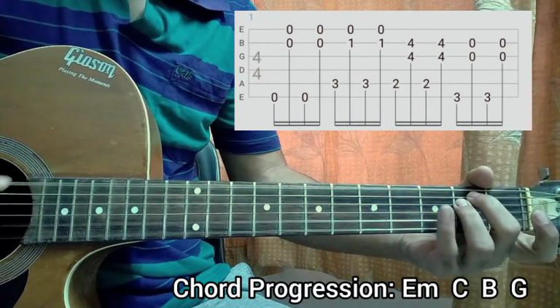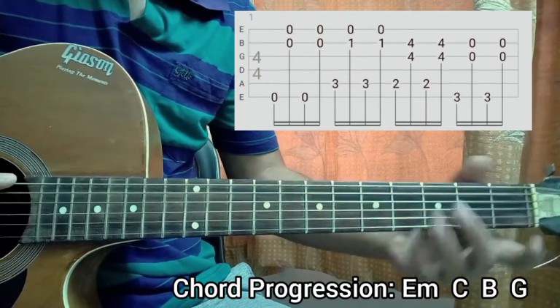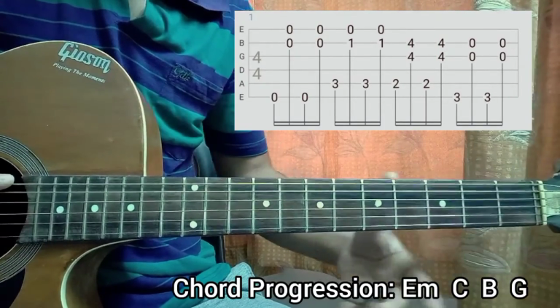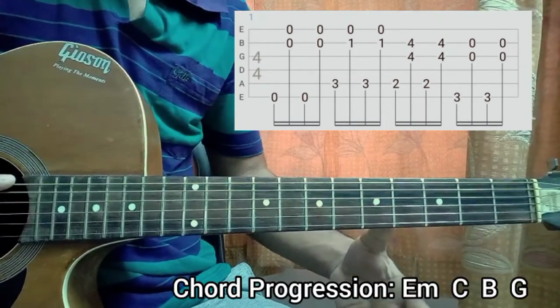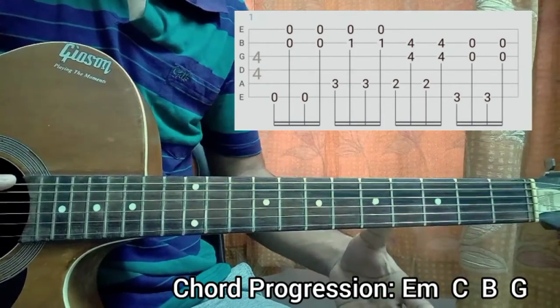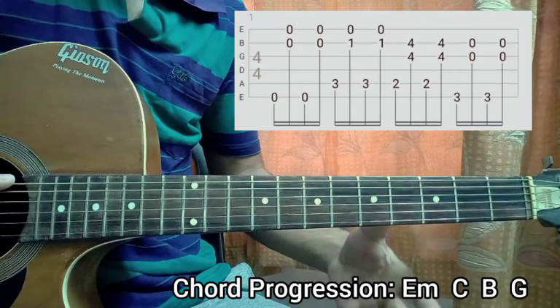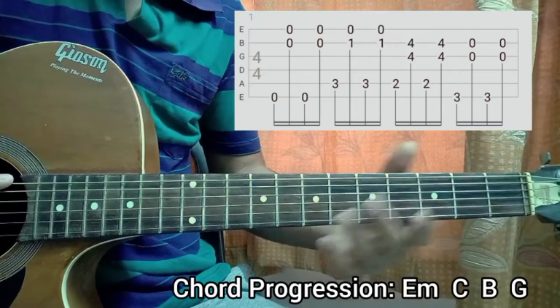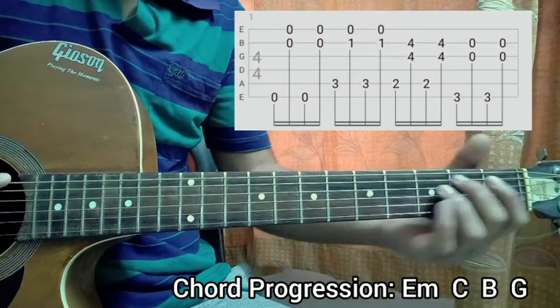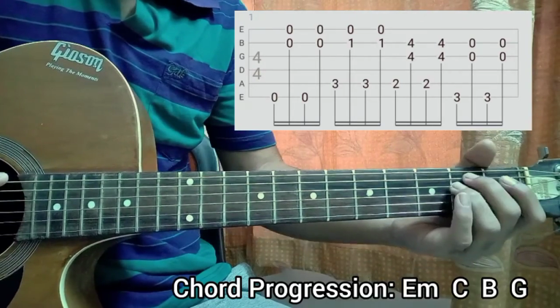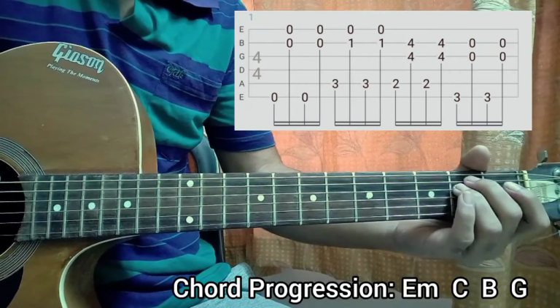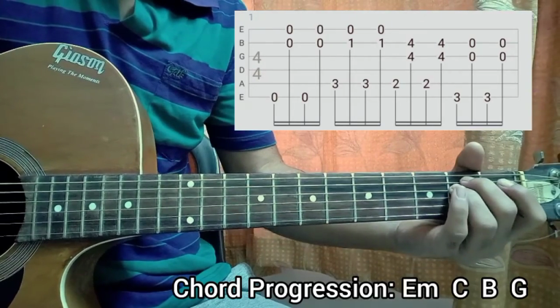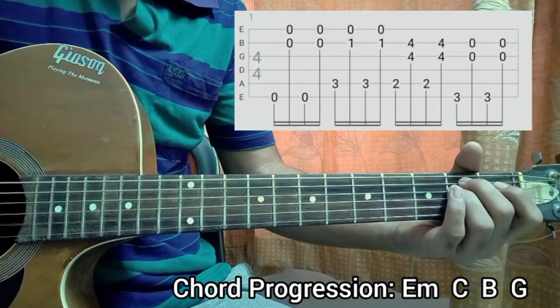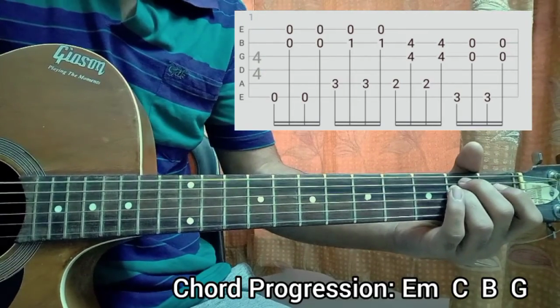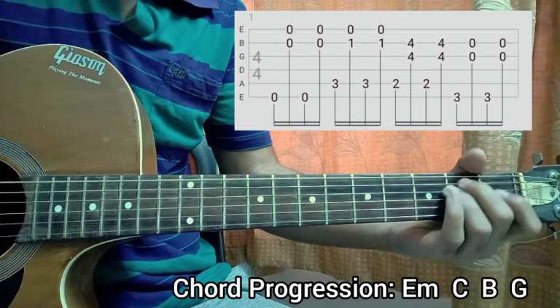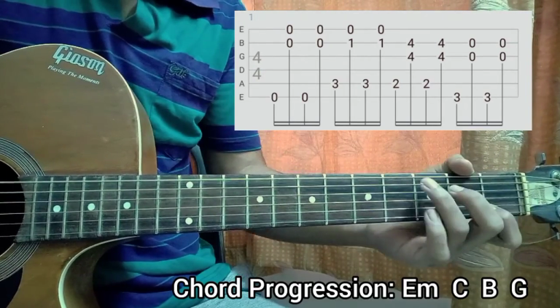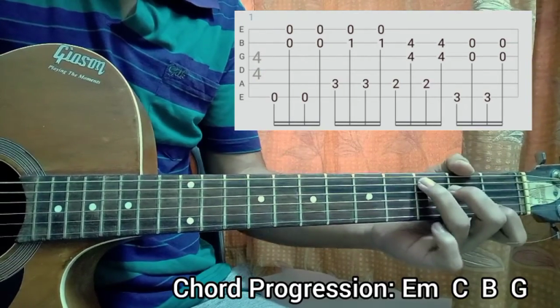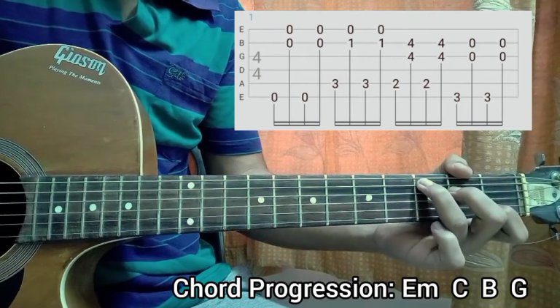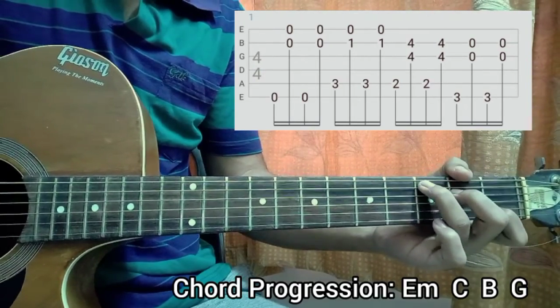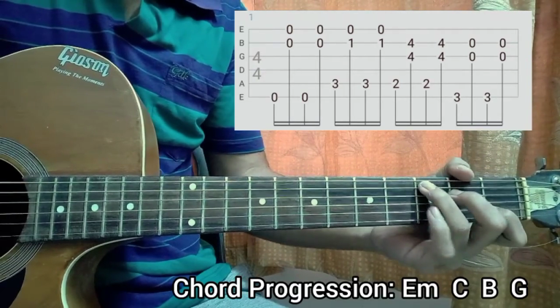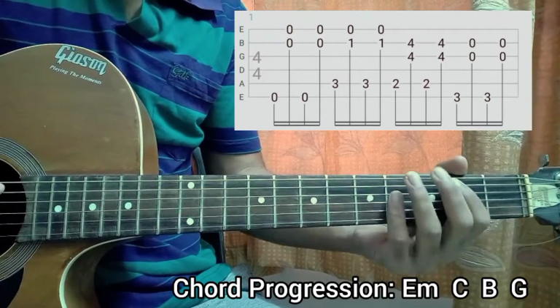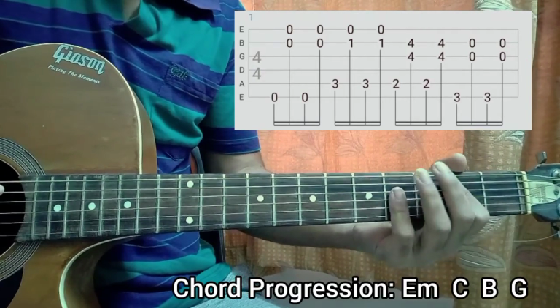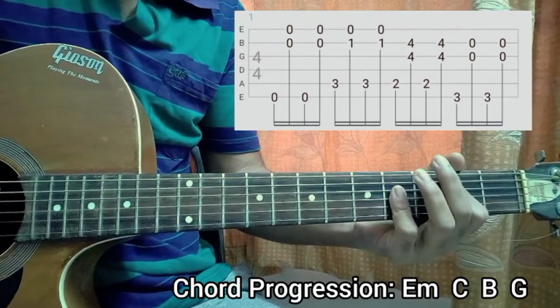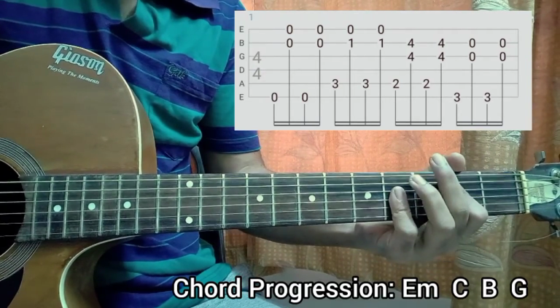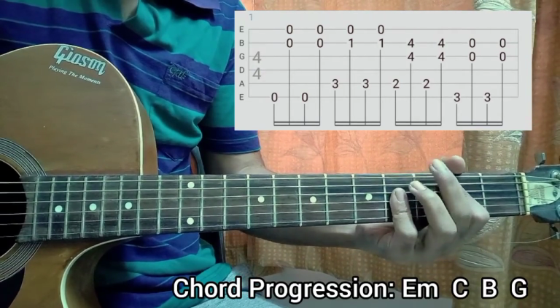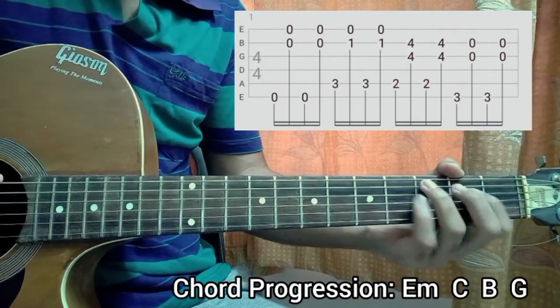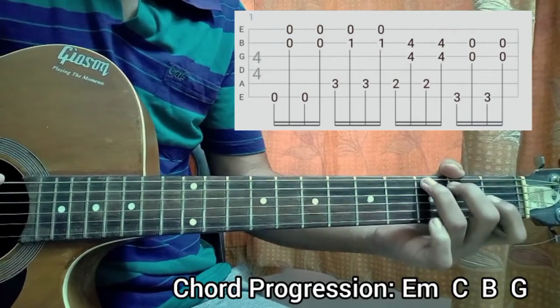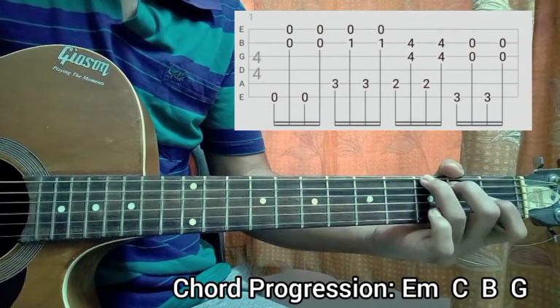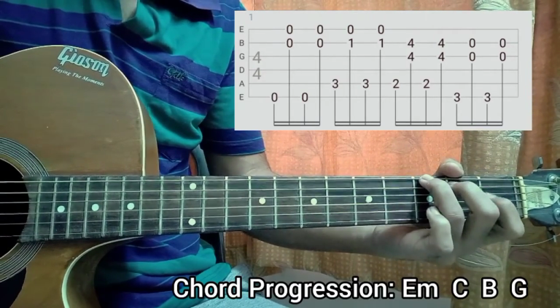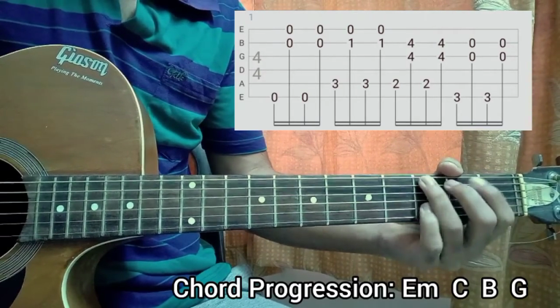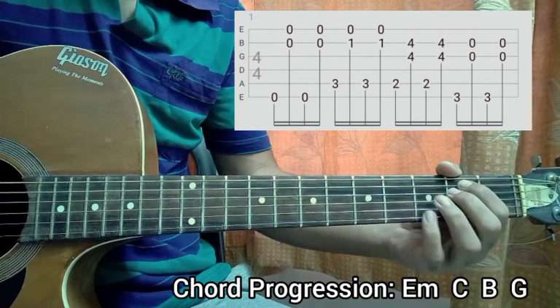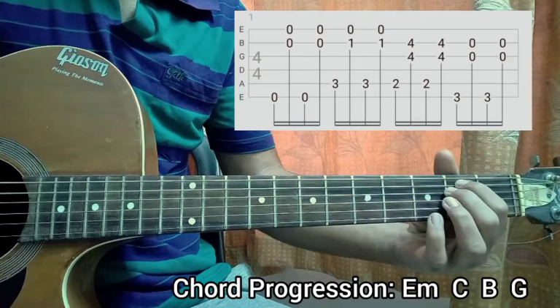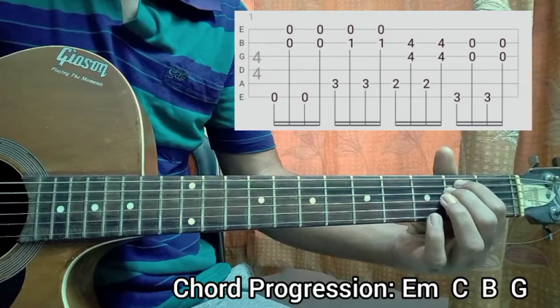It's just a basic pattern. The chord progression will be E minor, C, B, G major. Repeat: E minor.